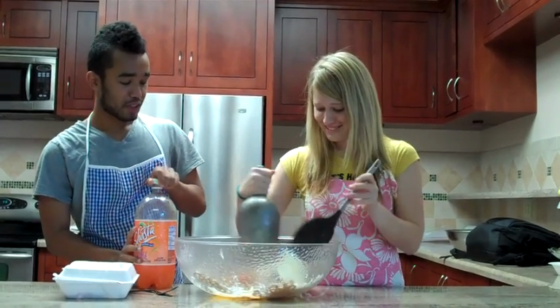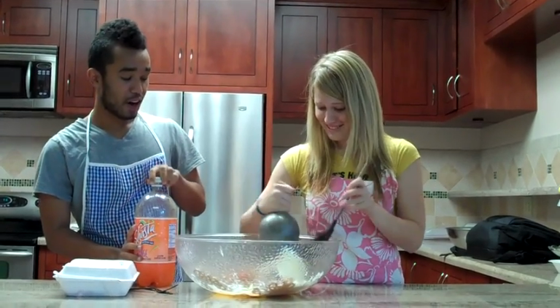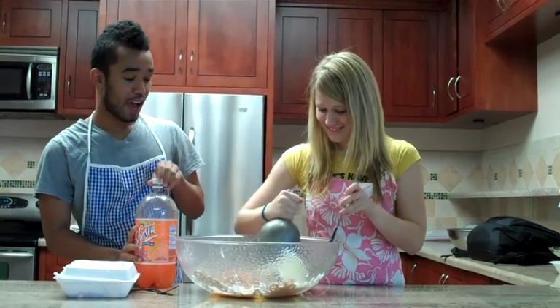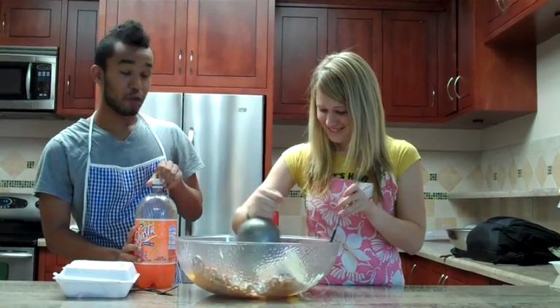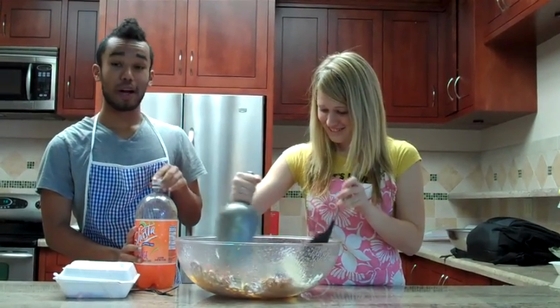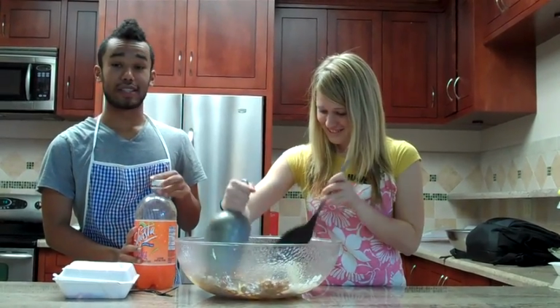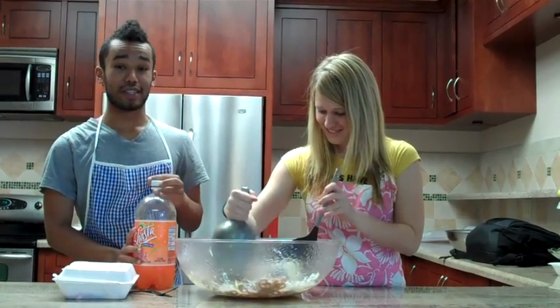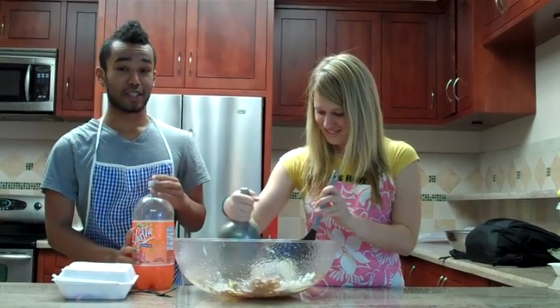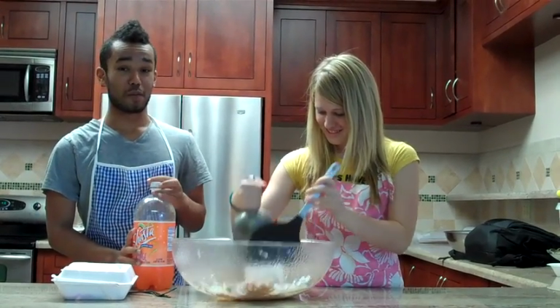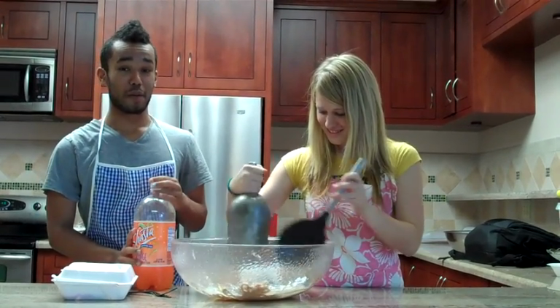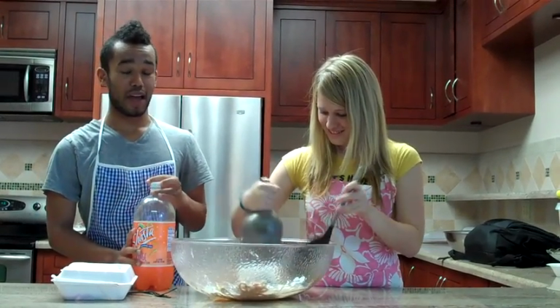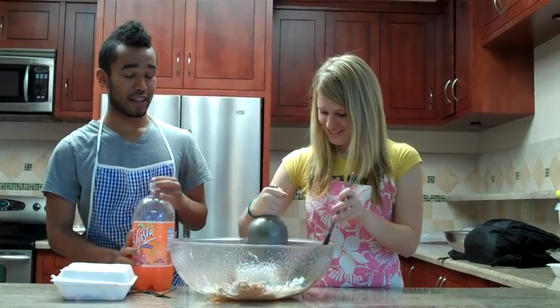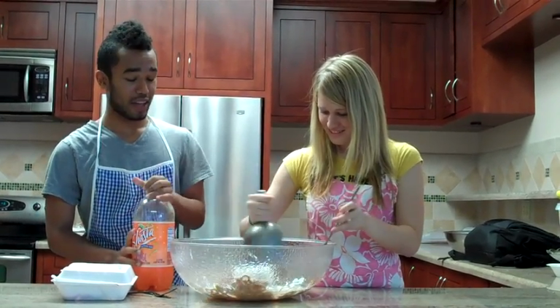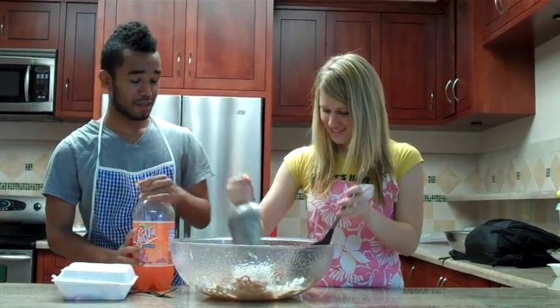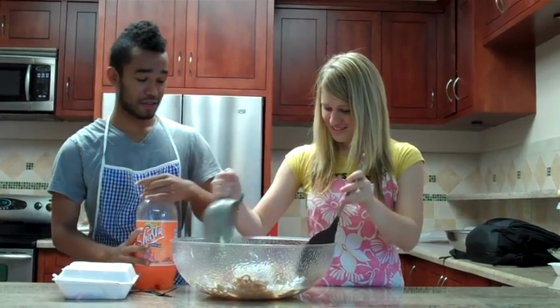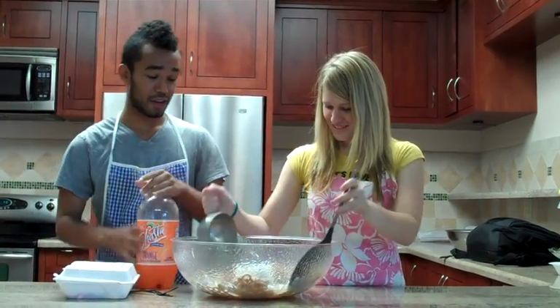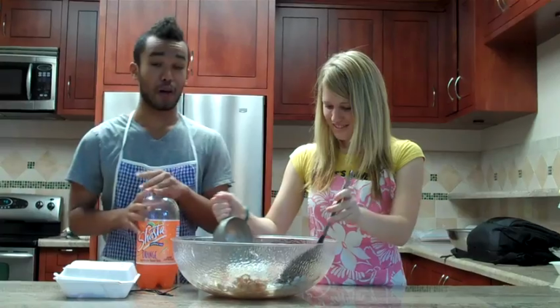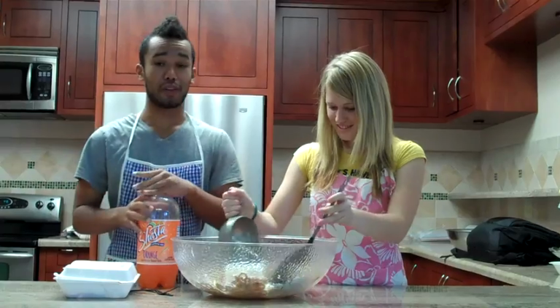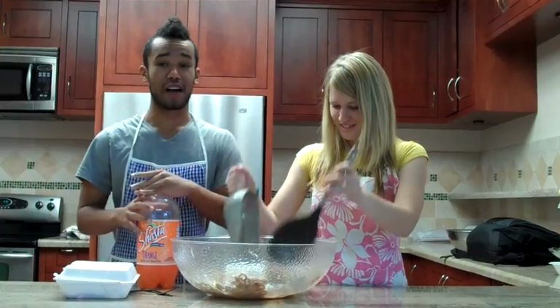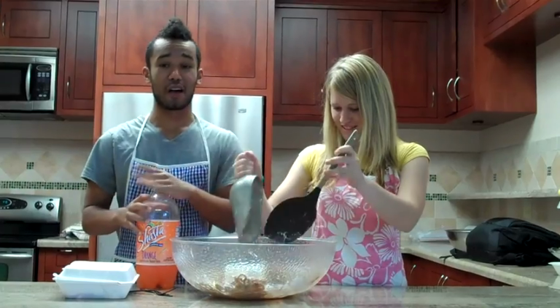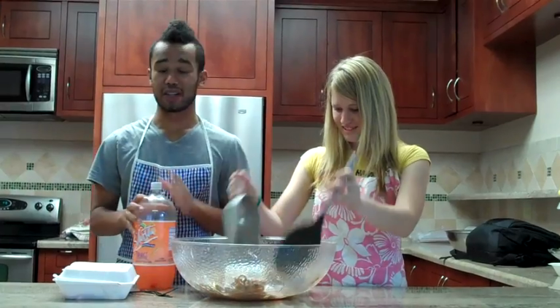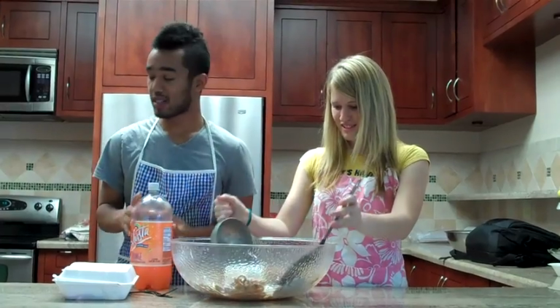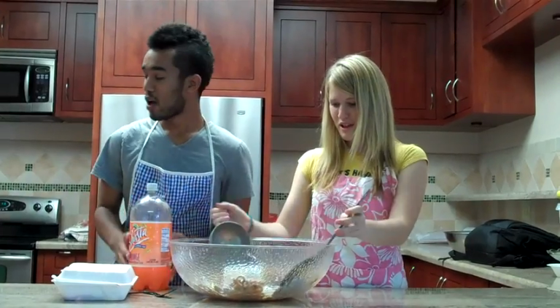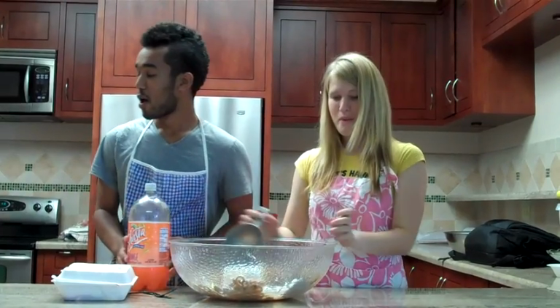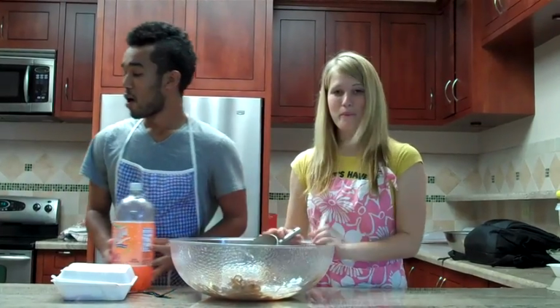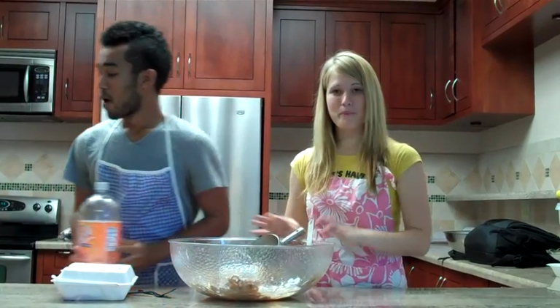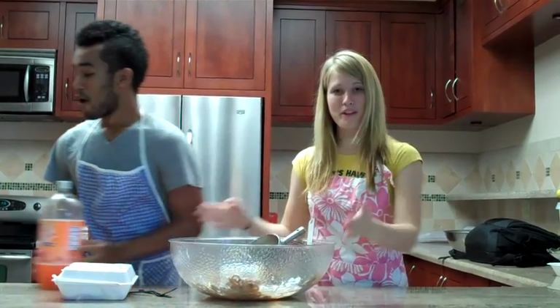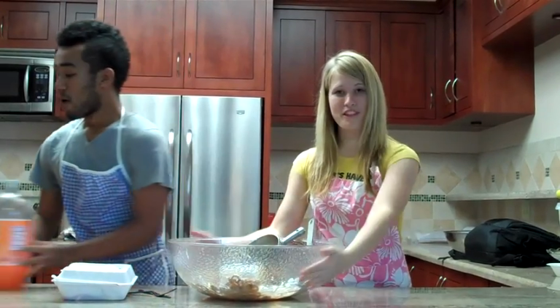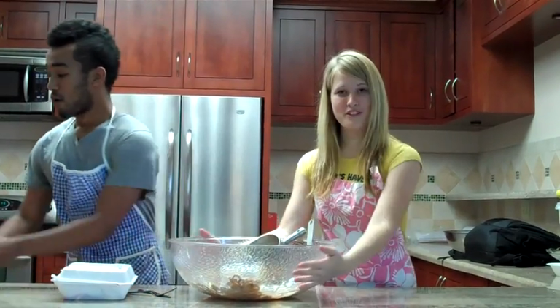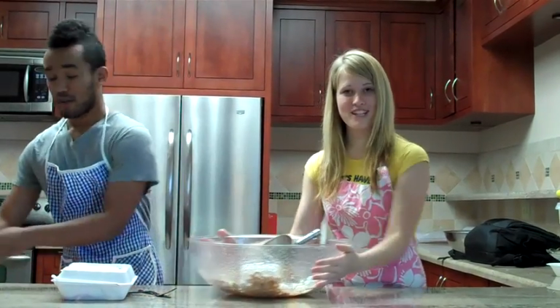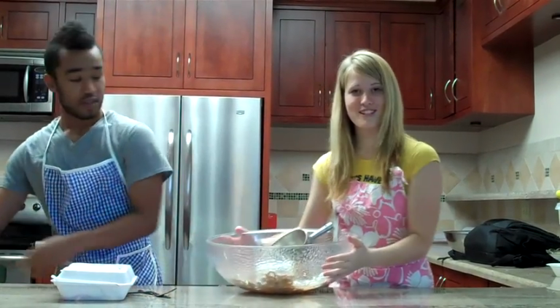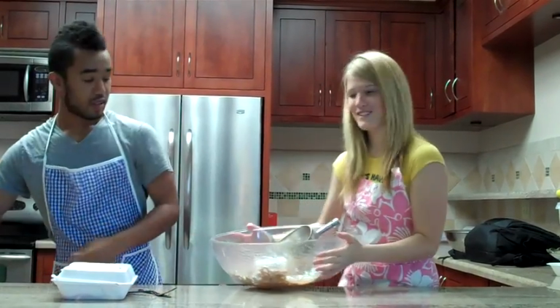Alright, my assistant's going to pop that in the oven for a couple of hours. With the utensils.